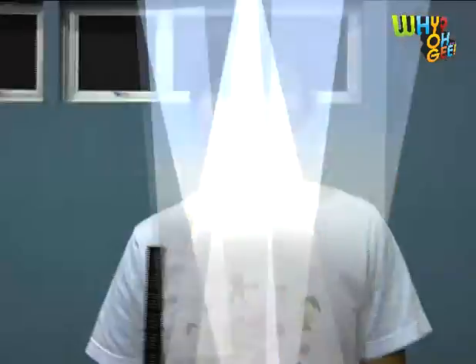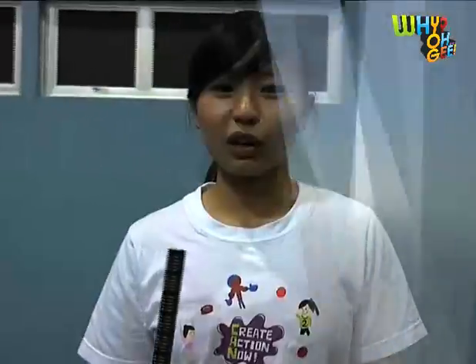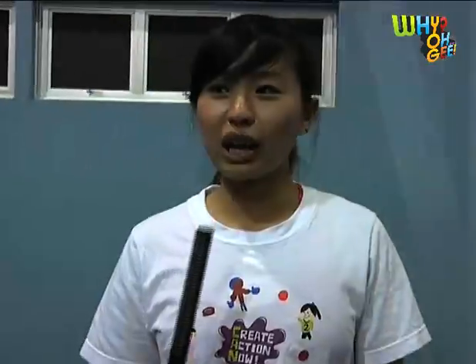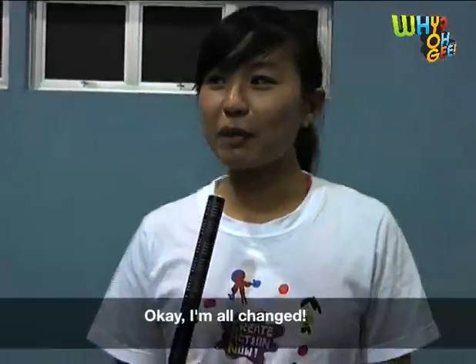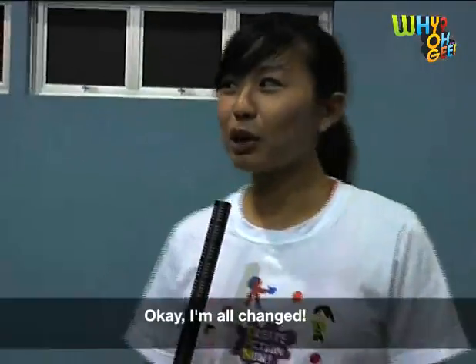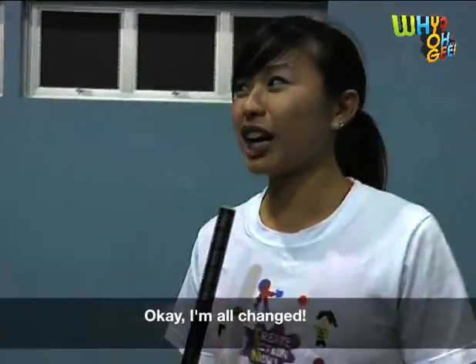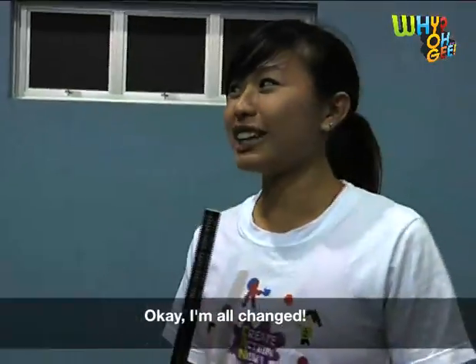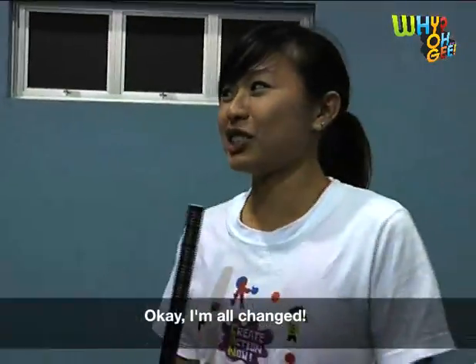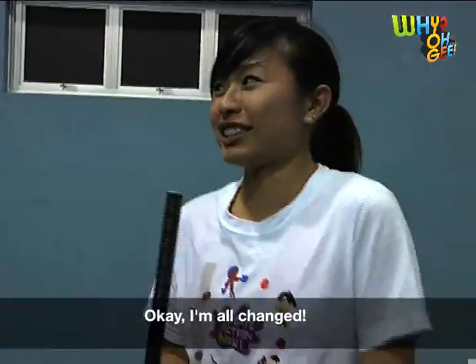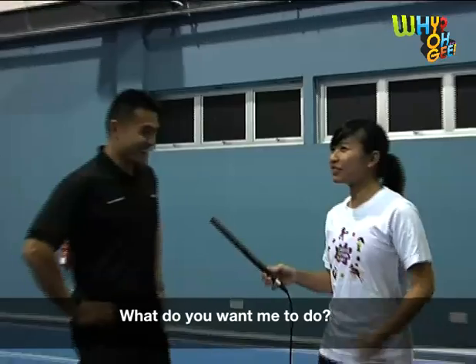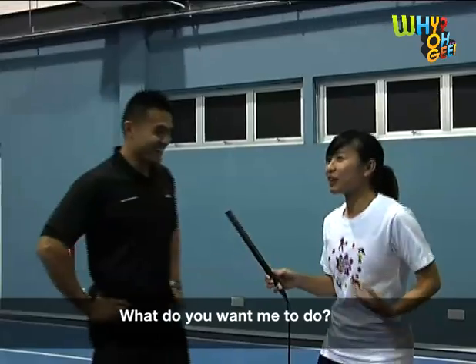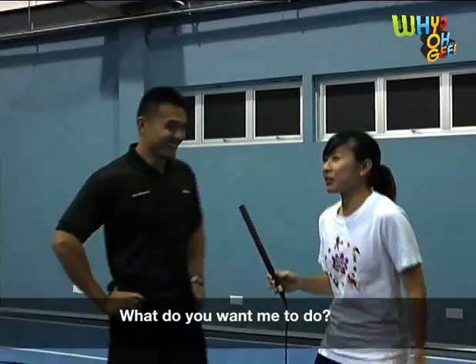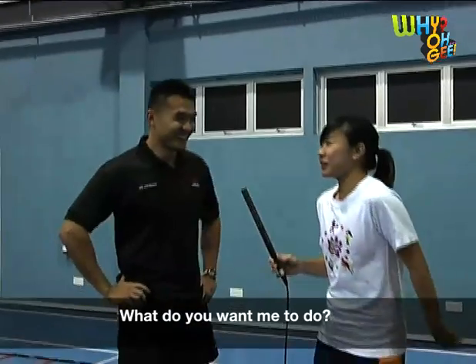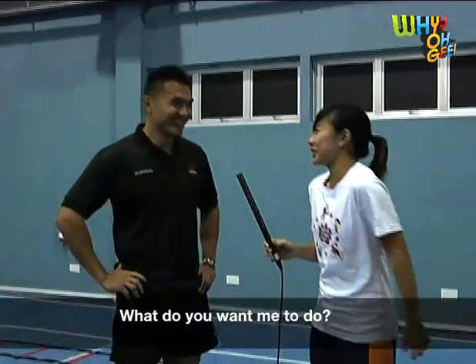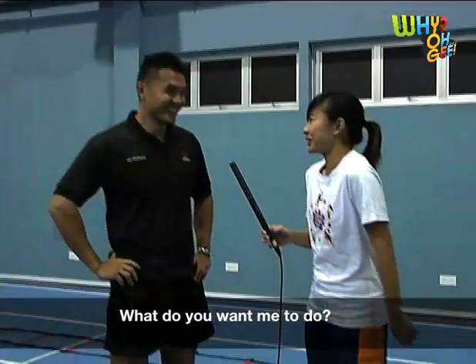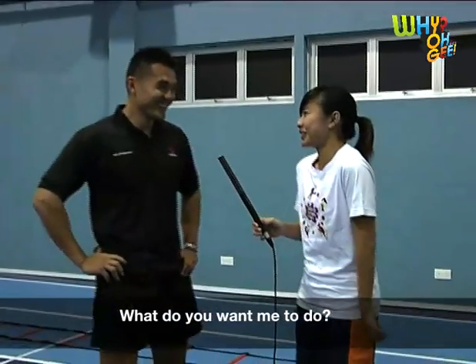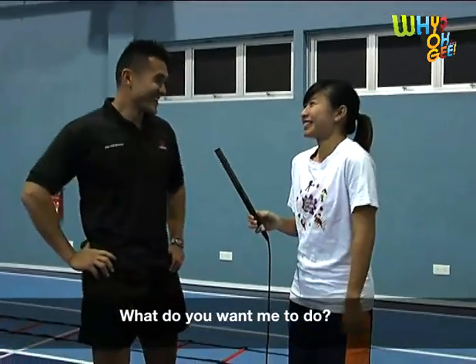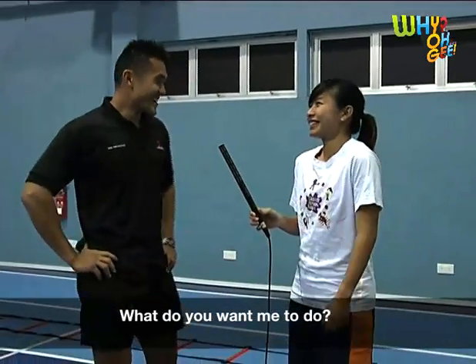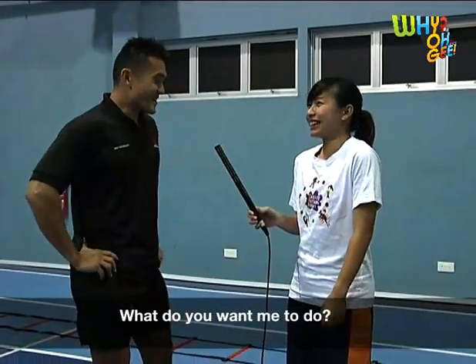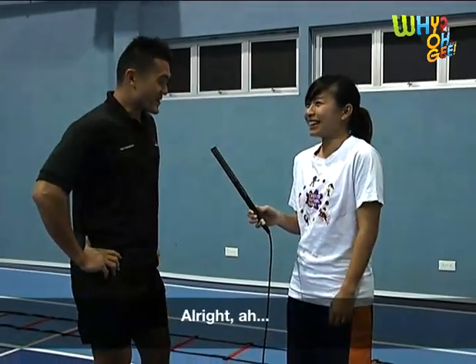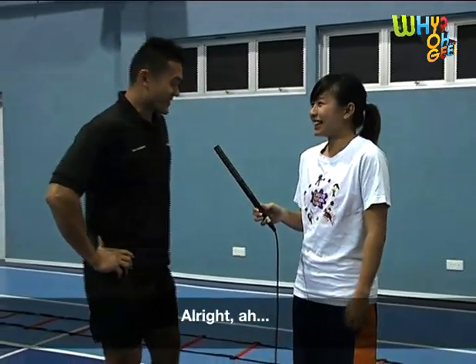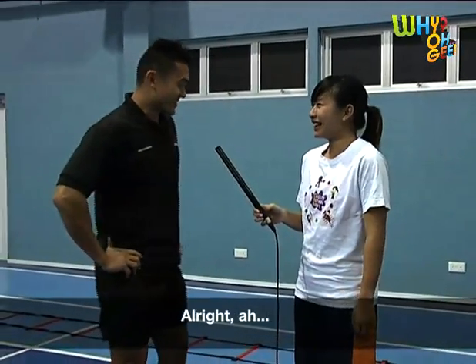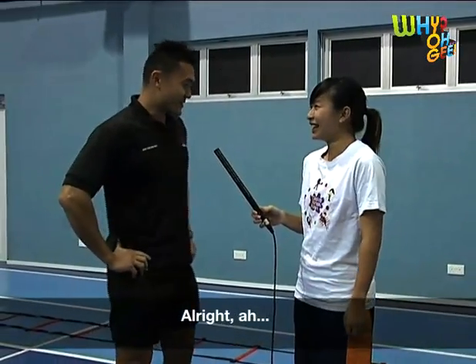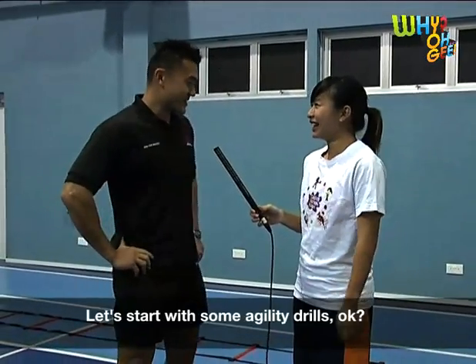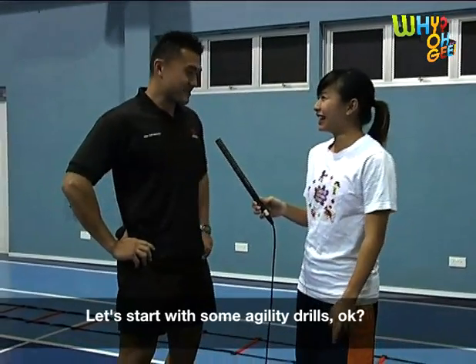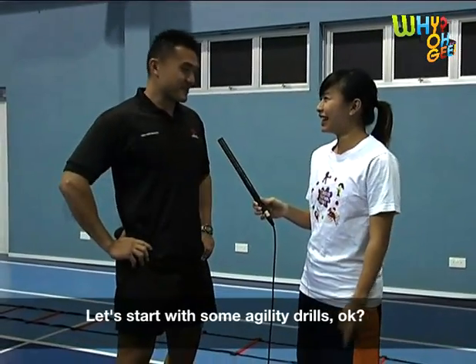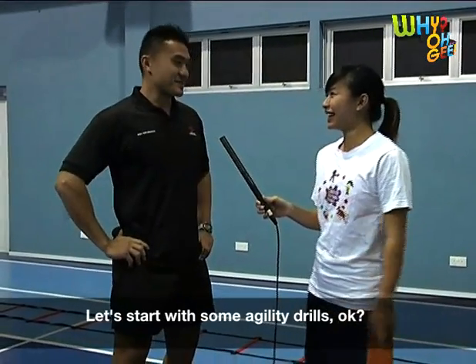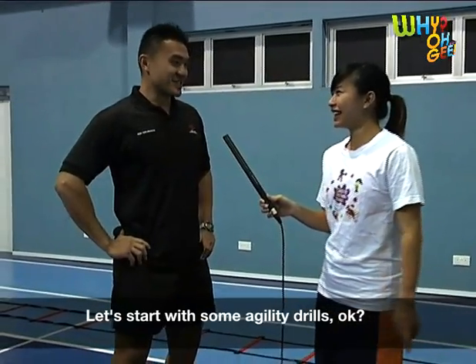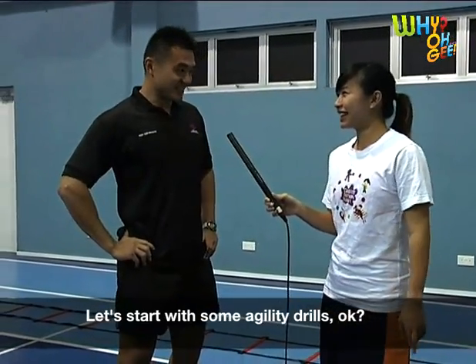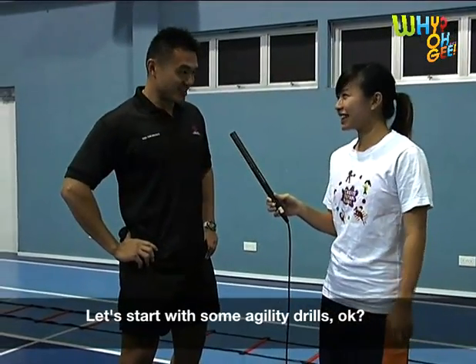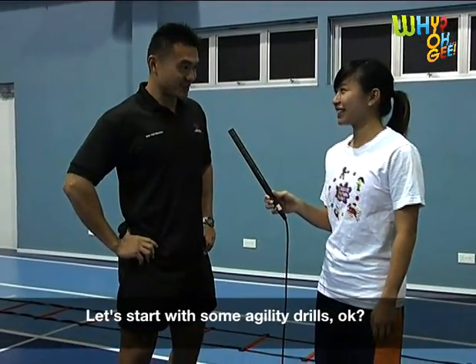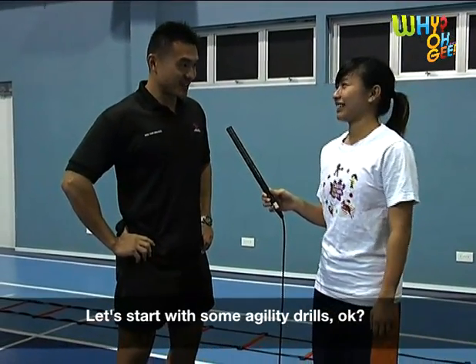Okay, I'm all changed. What do you want me to do? Alright, let's start with some agility drills, okay?